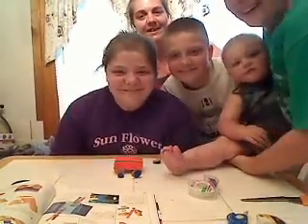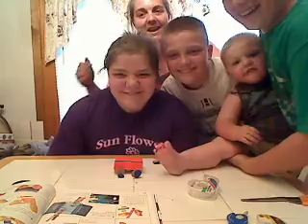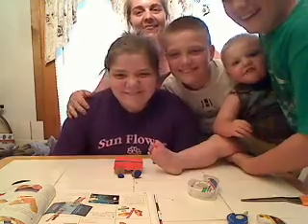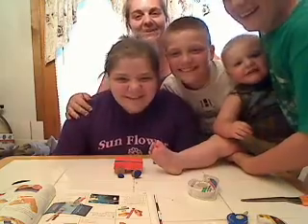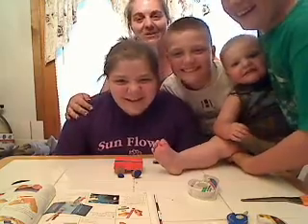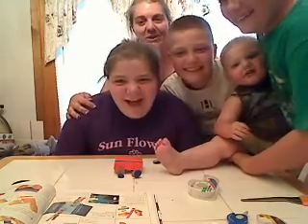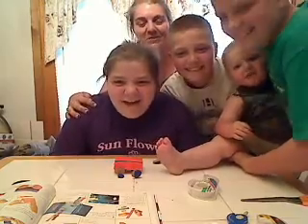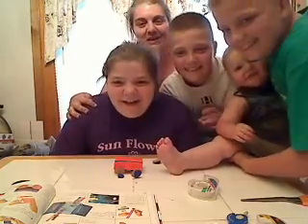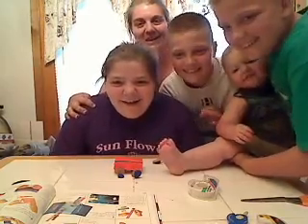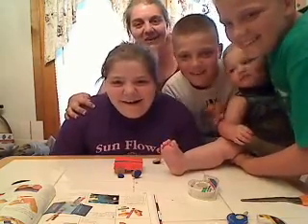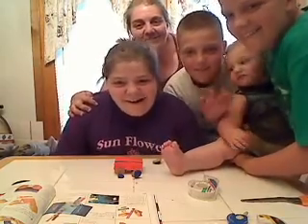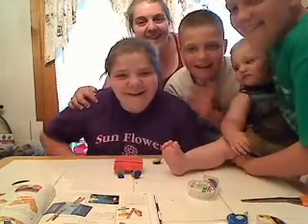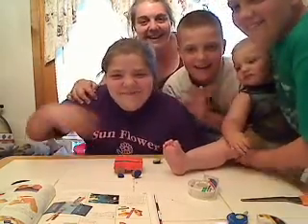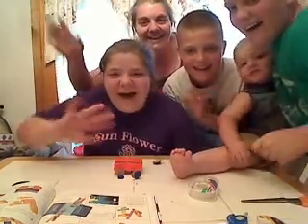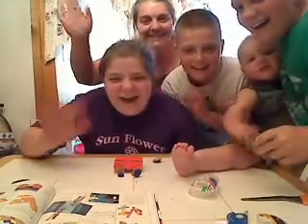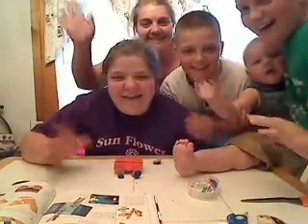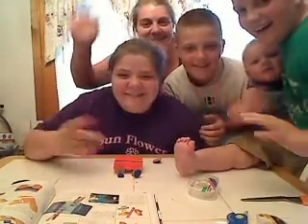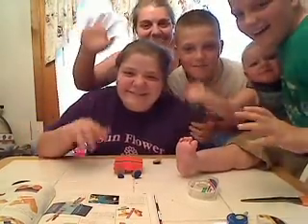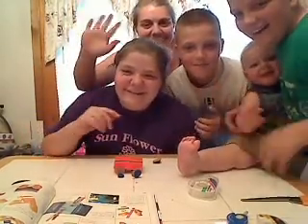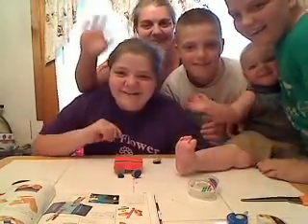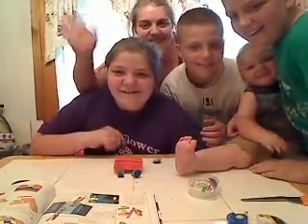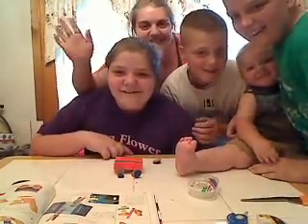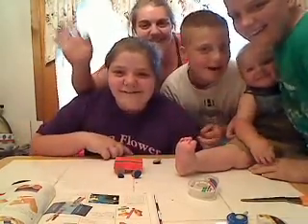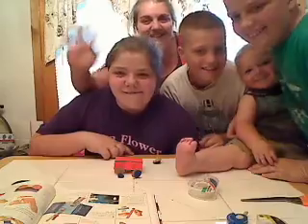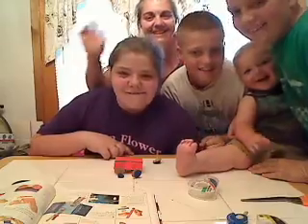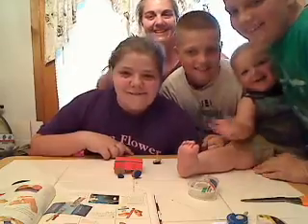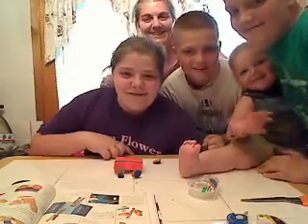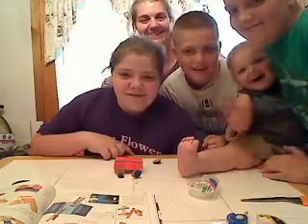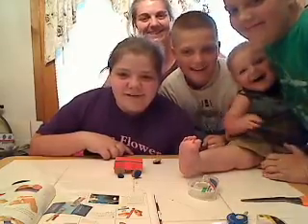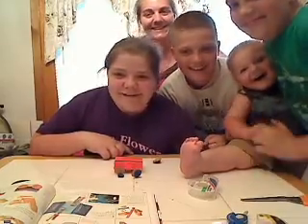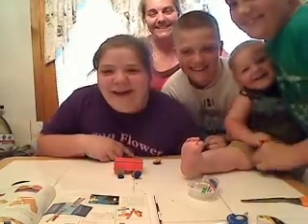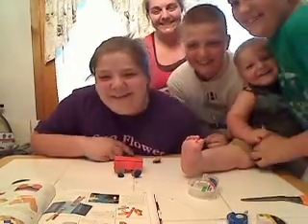And this was our video. Bye. Say bye Isaac. Bye. Bye.